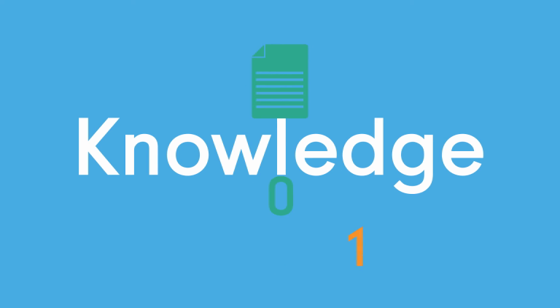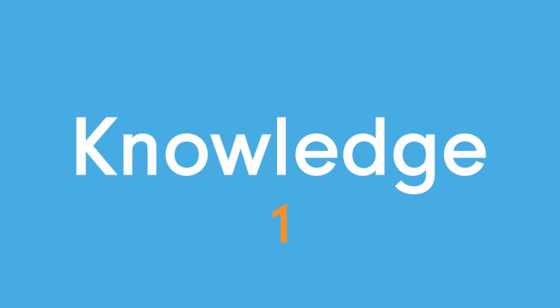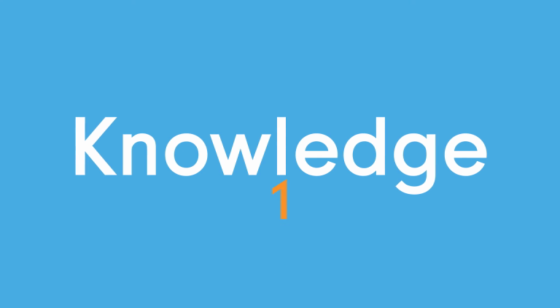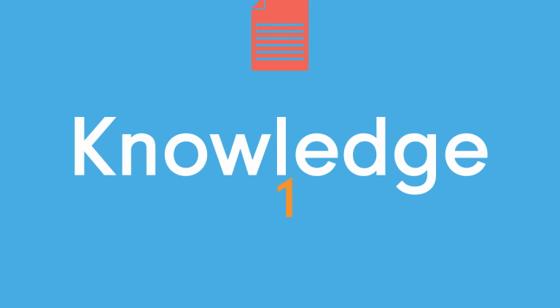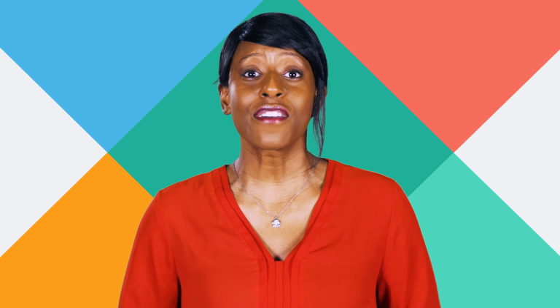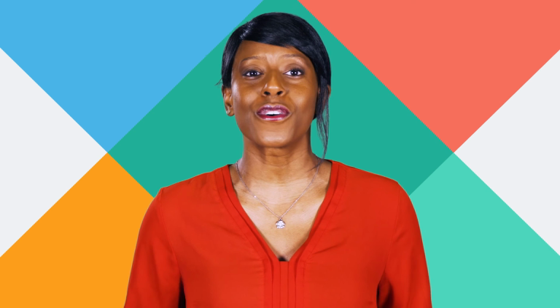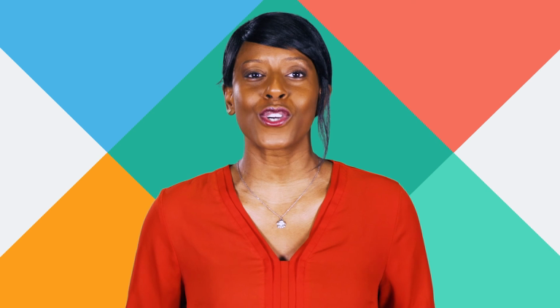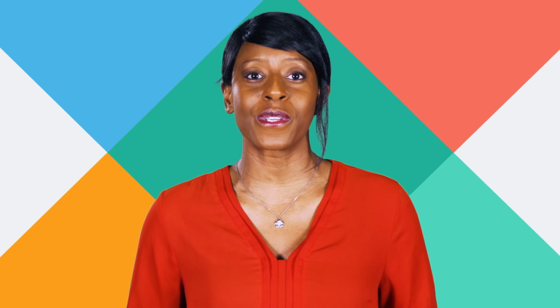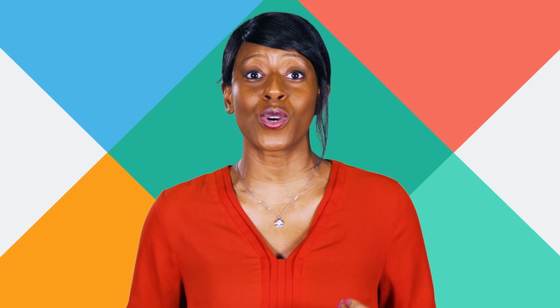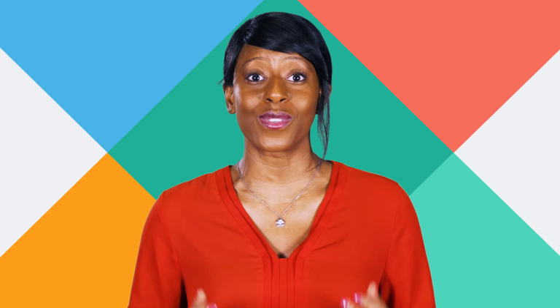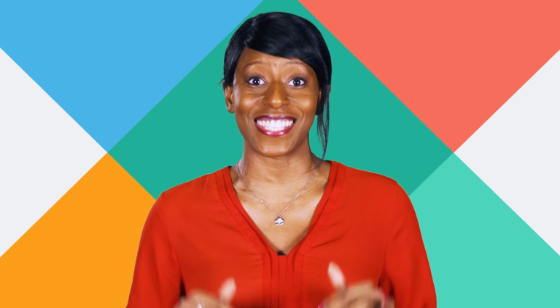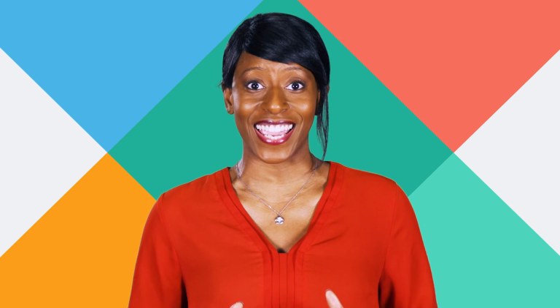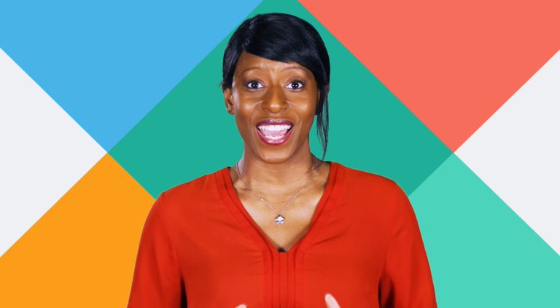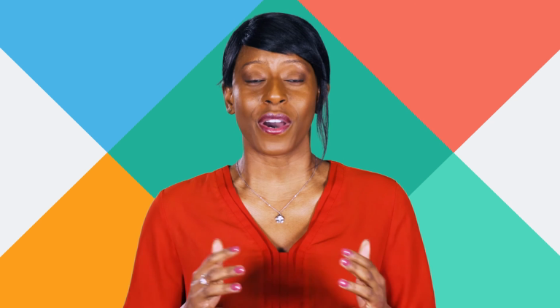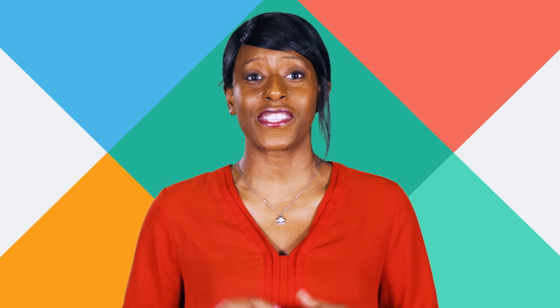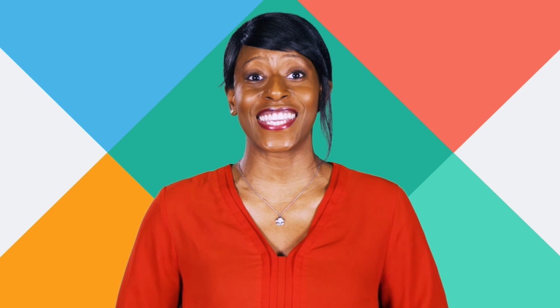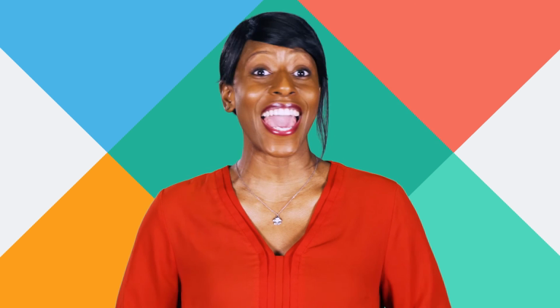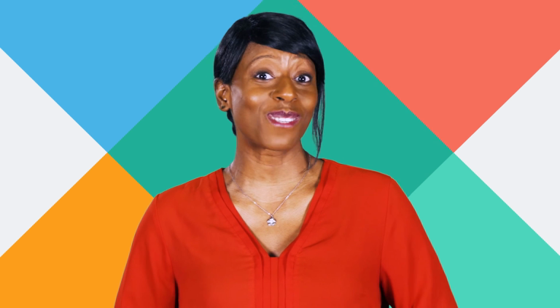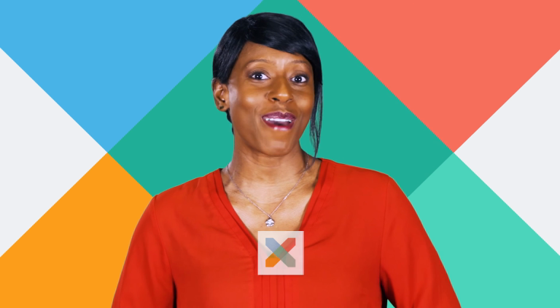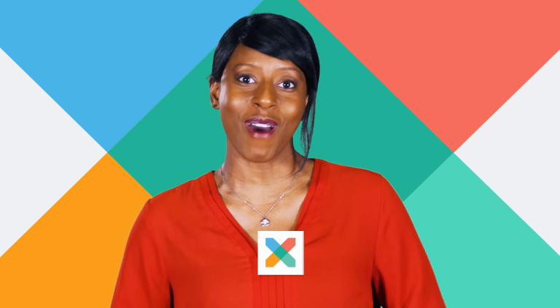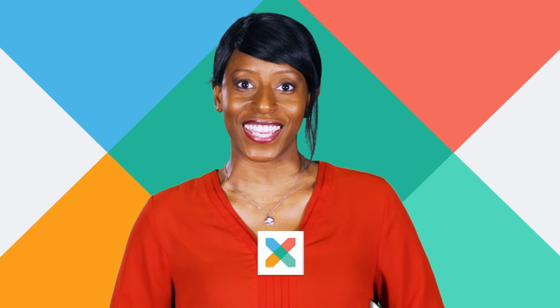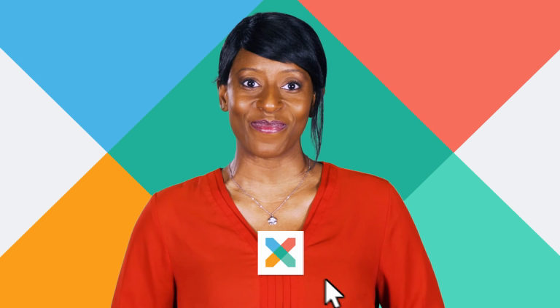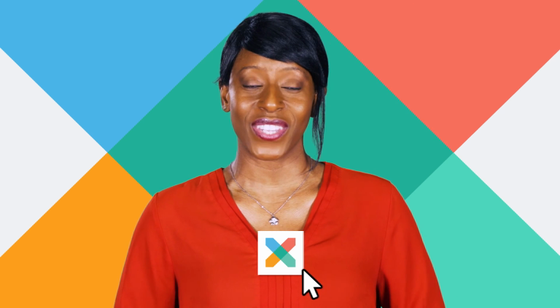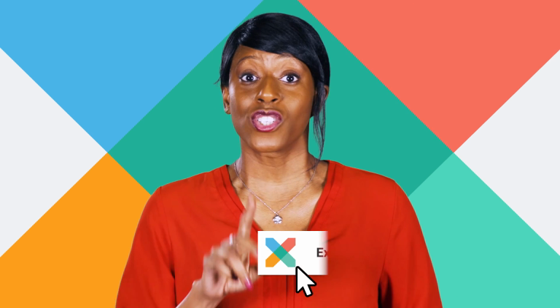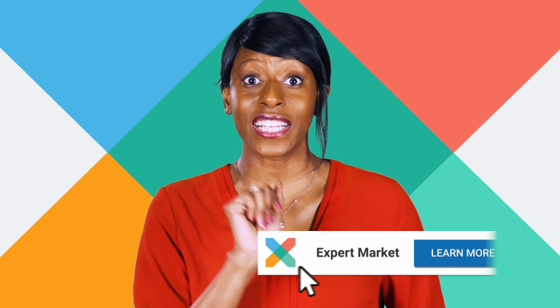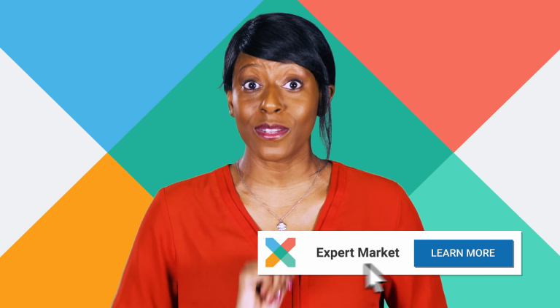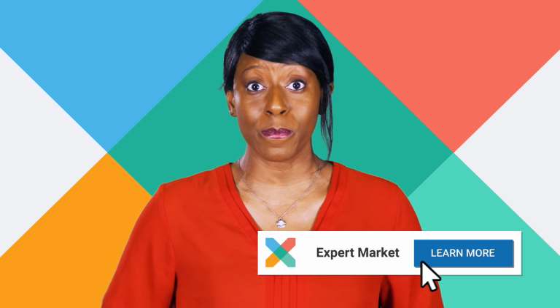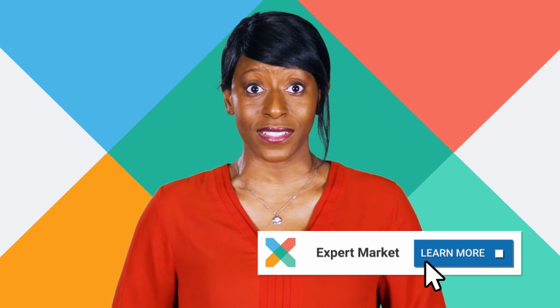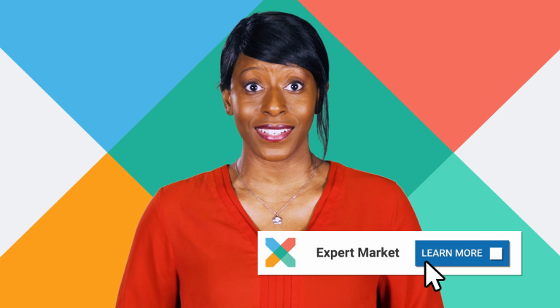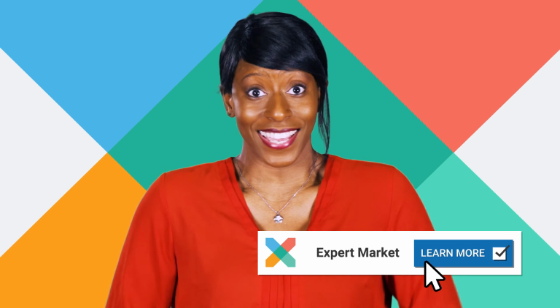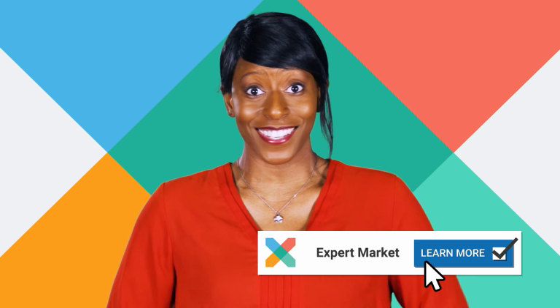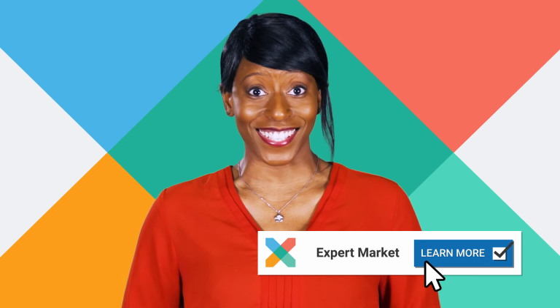Get your free photocopier quote today by visiting Expert Market. Just click the blue button and get started.